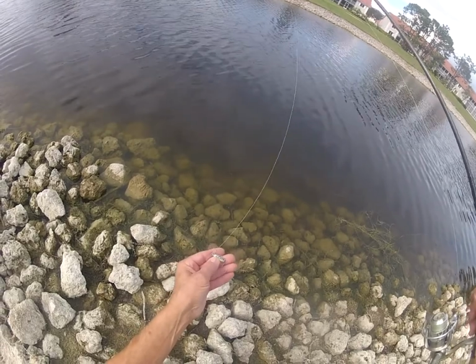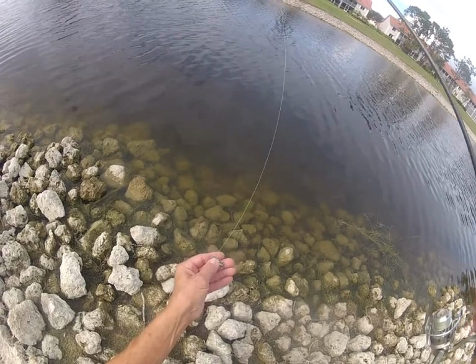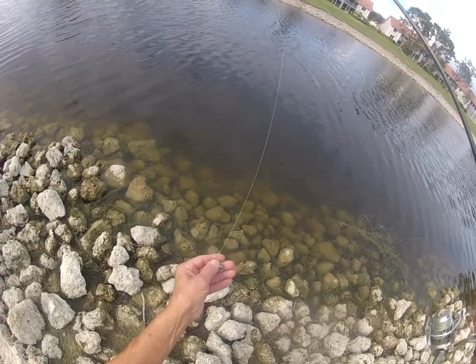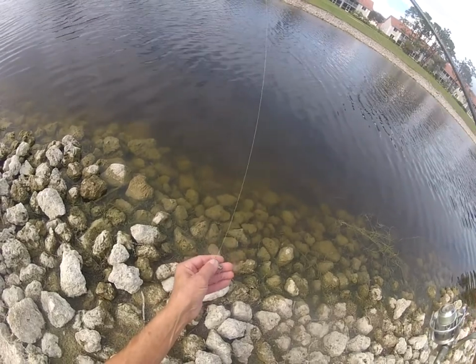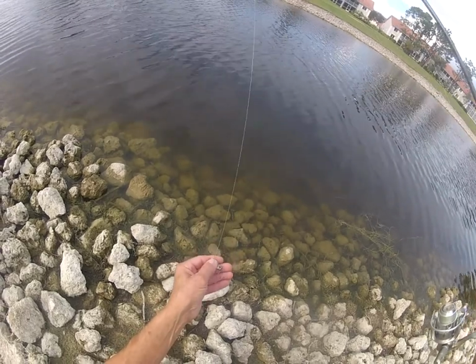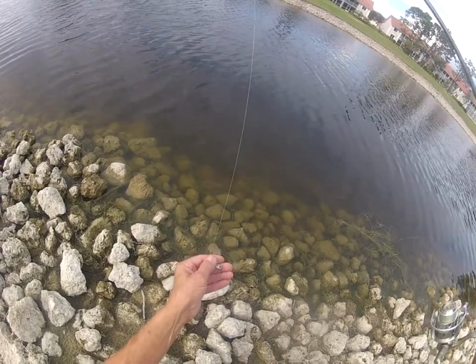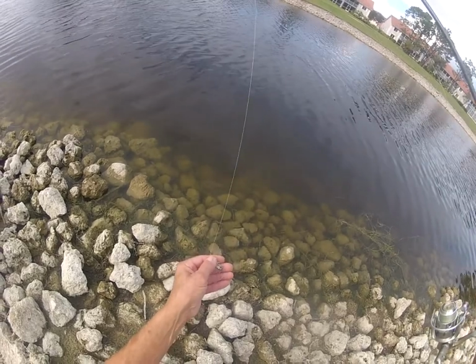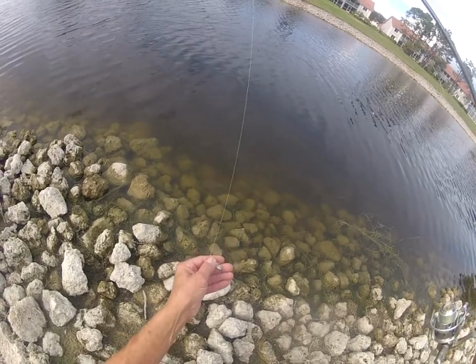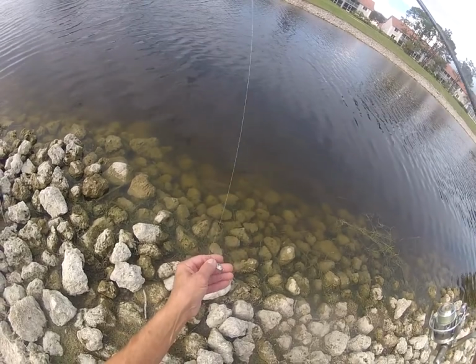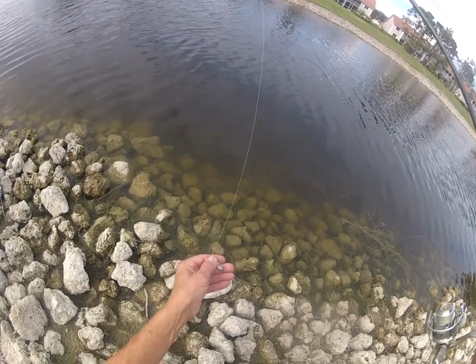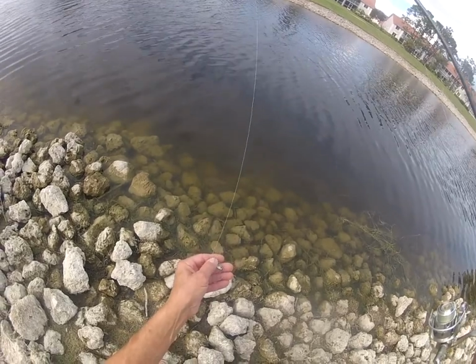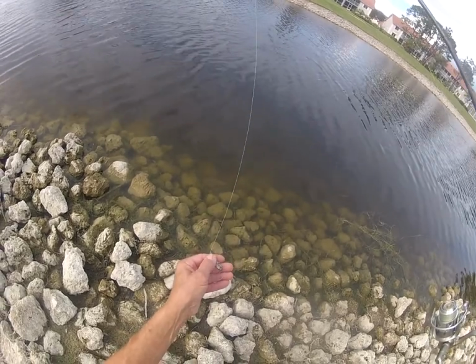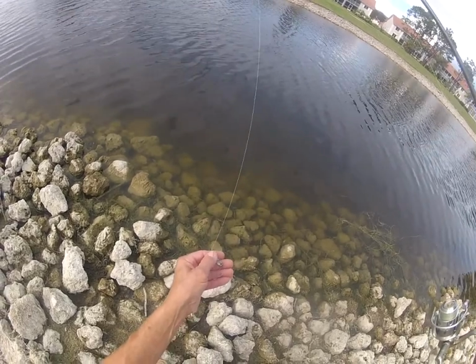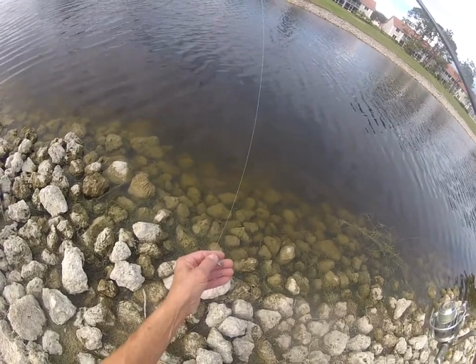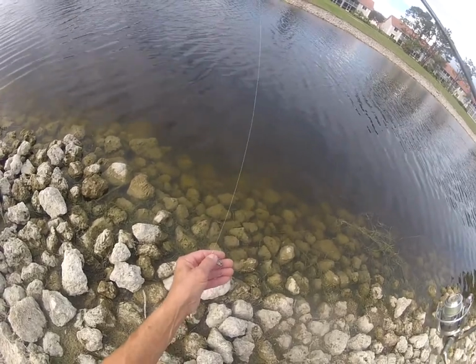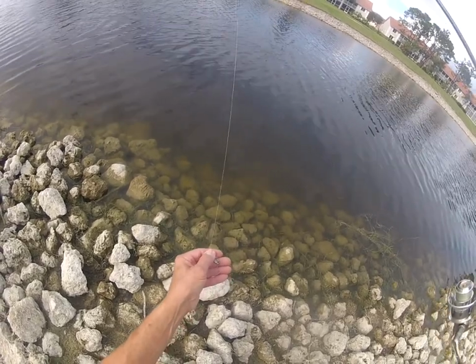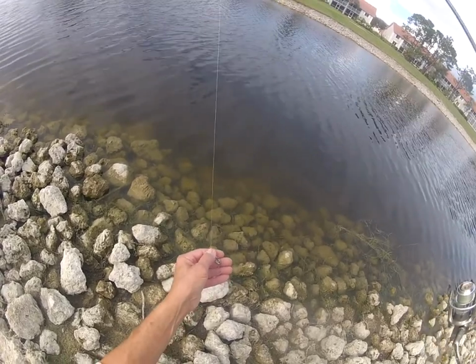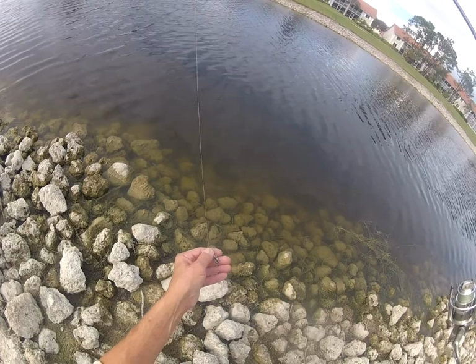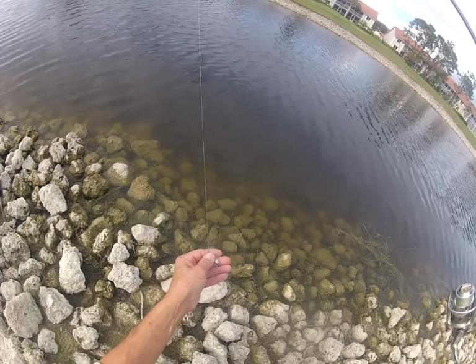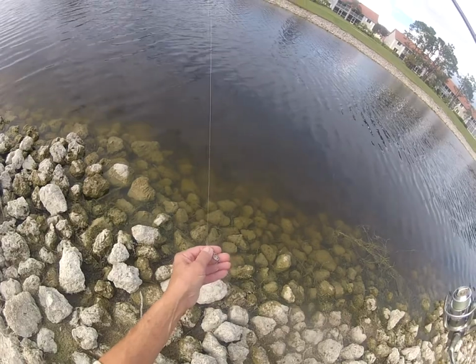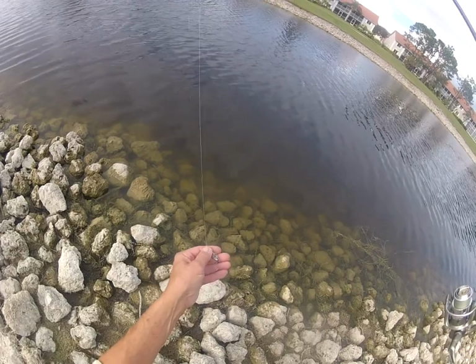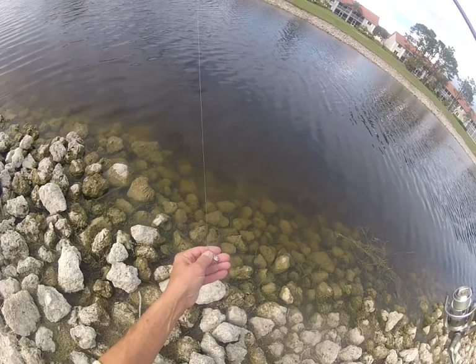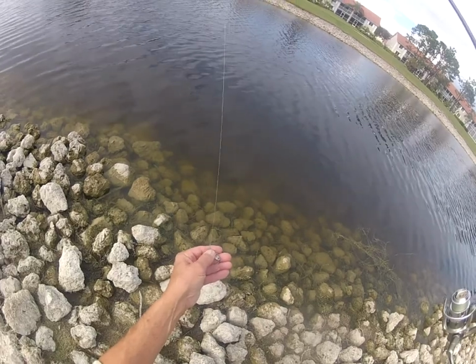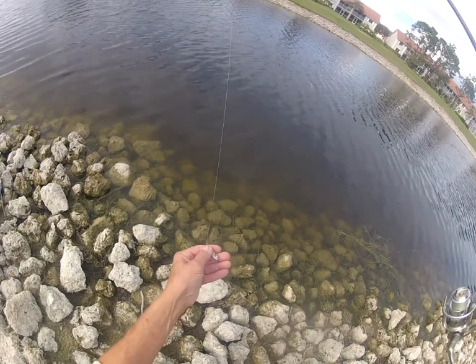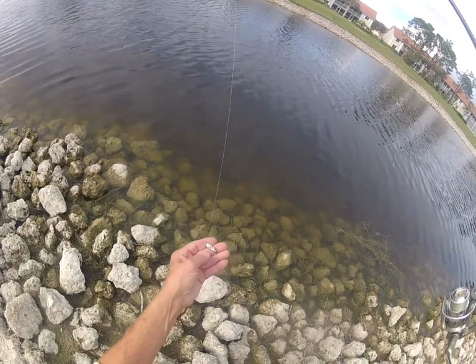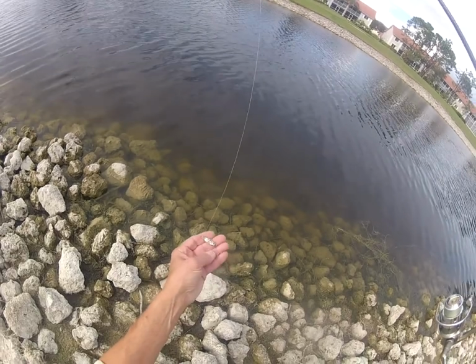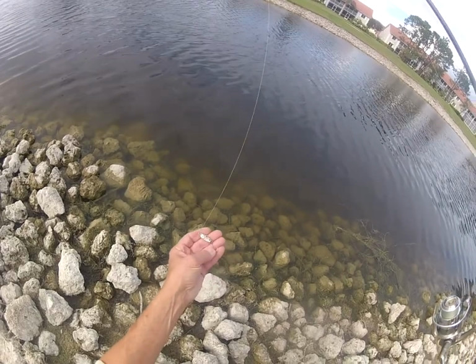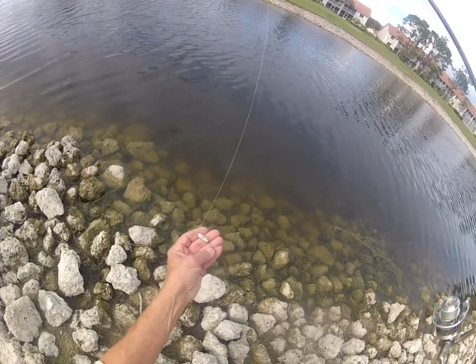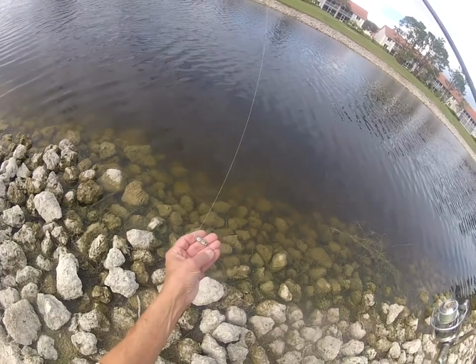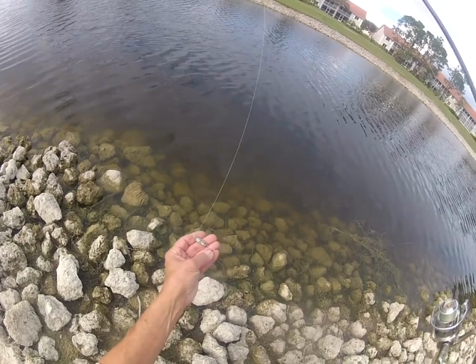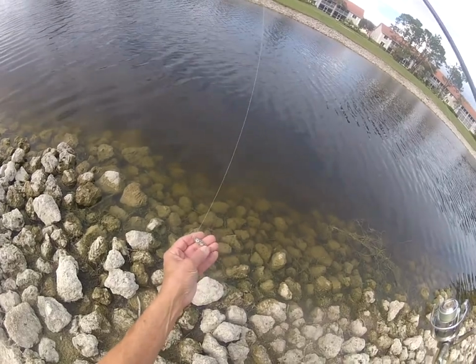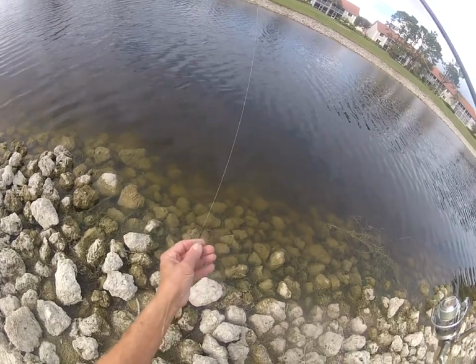It's pretty well beat up. I've caught probably over 60, 70 bass with it. It has a snap attached to the nose and a single hook on the tail.